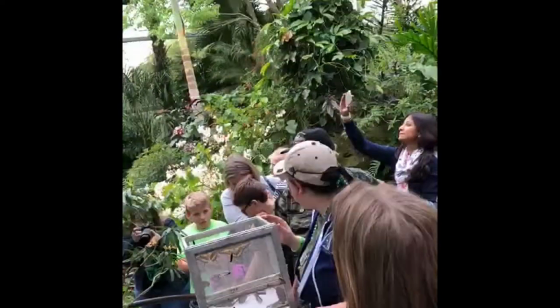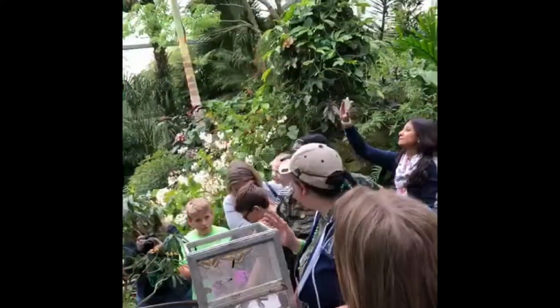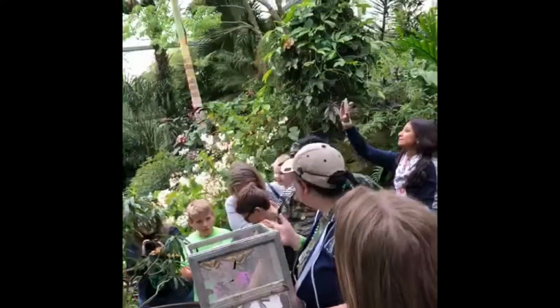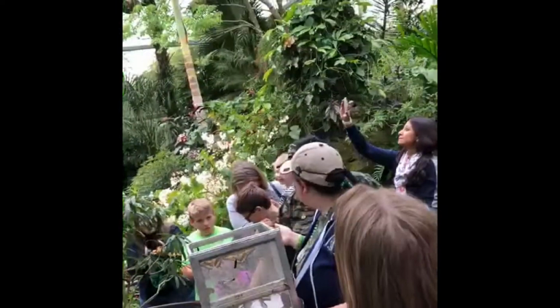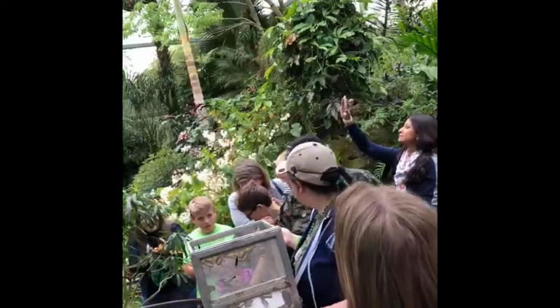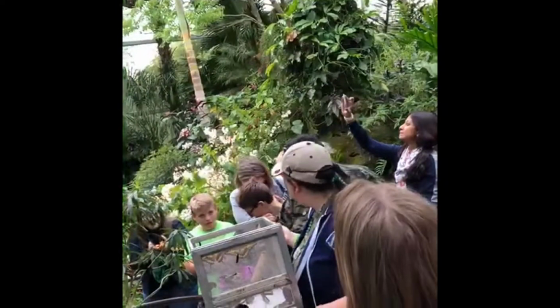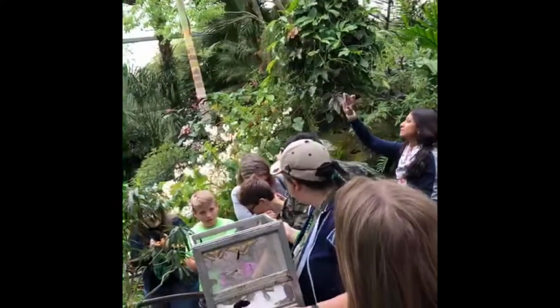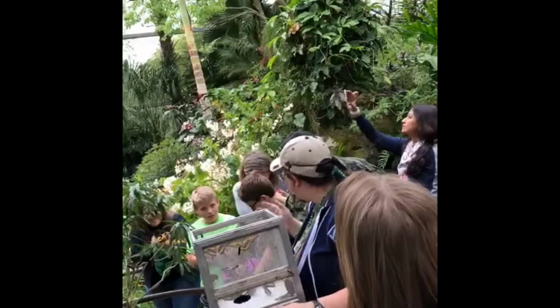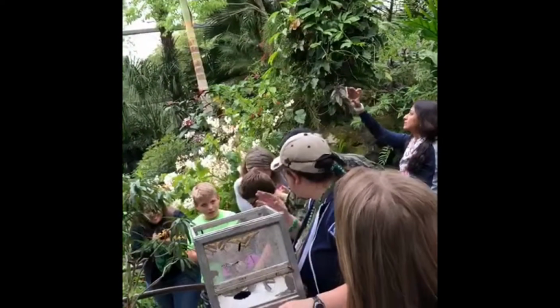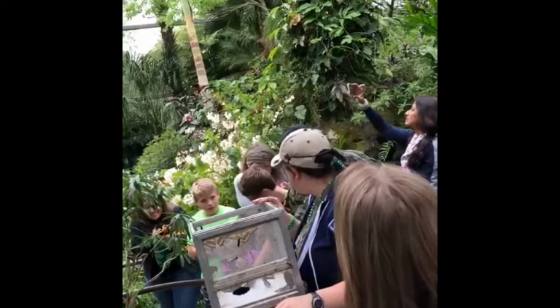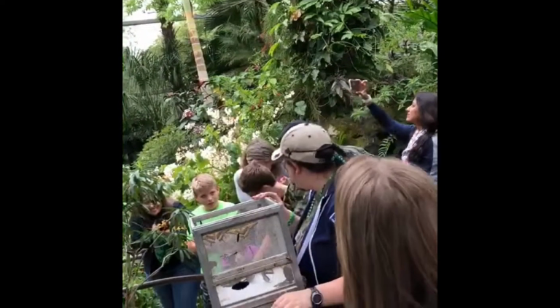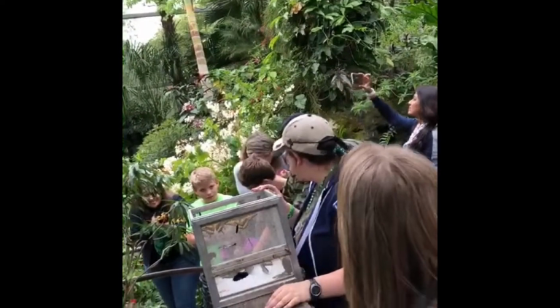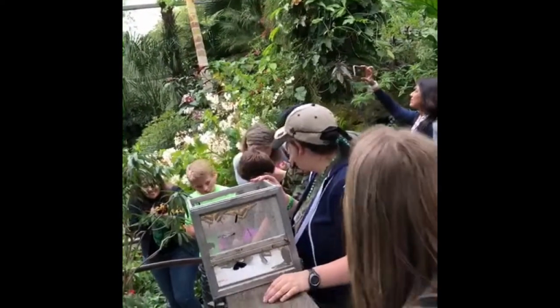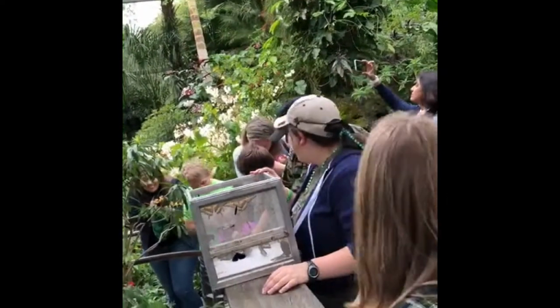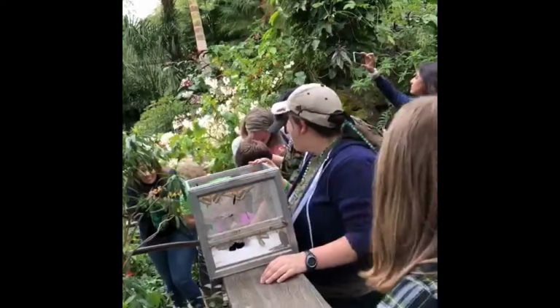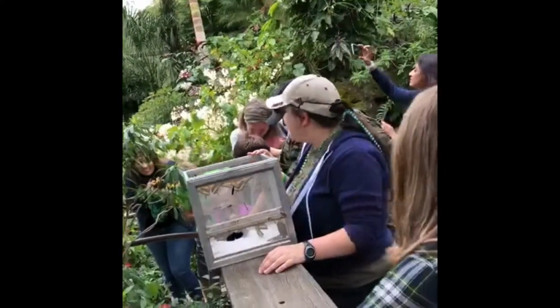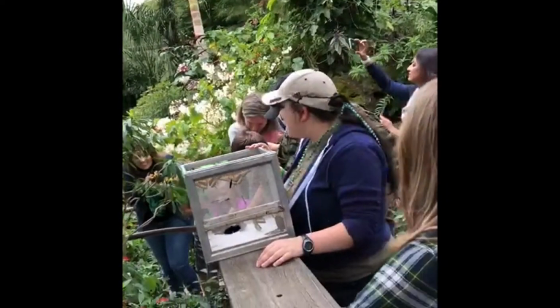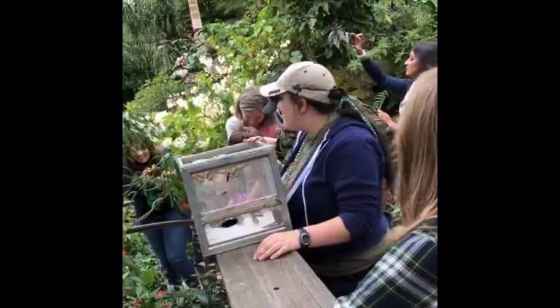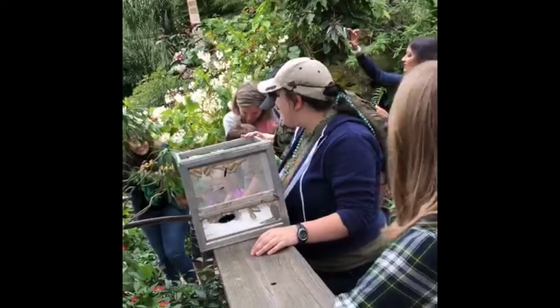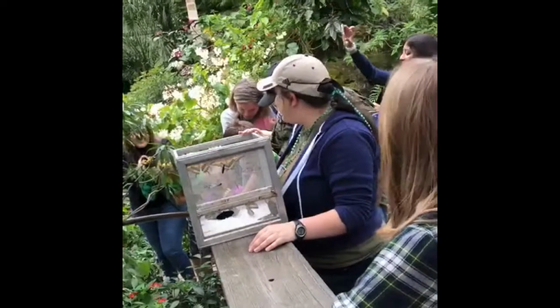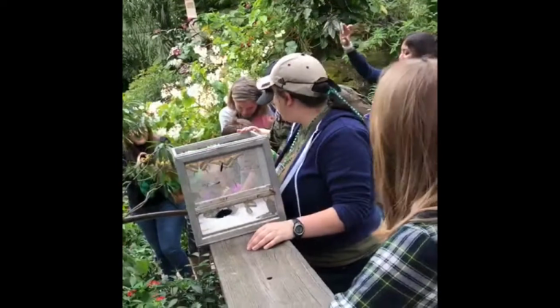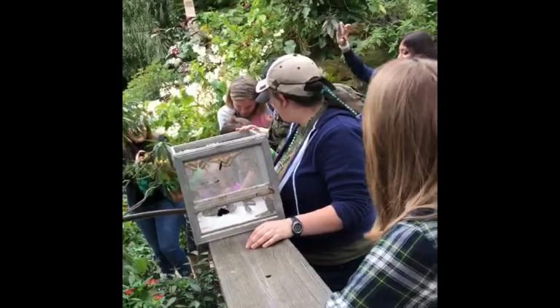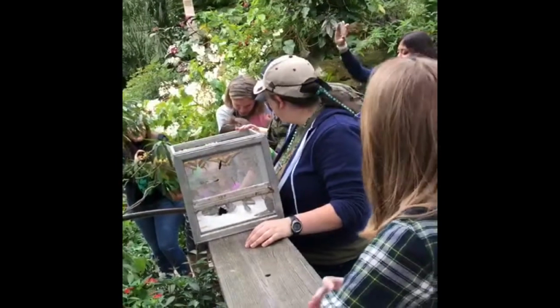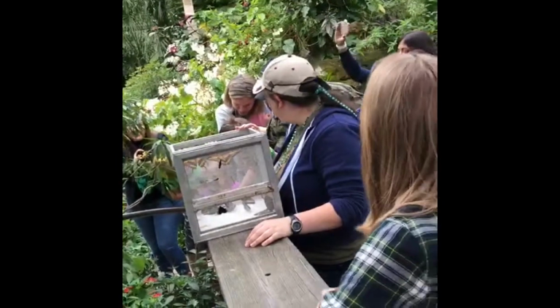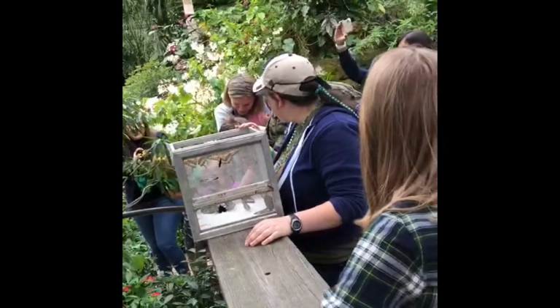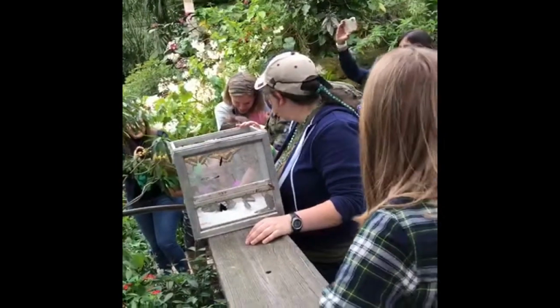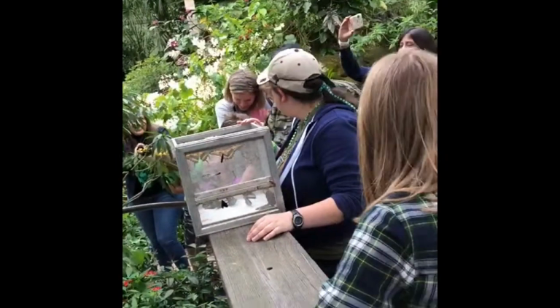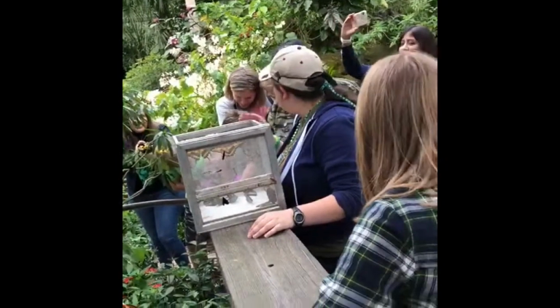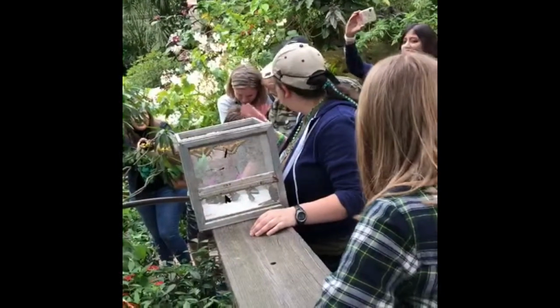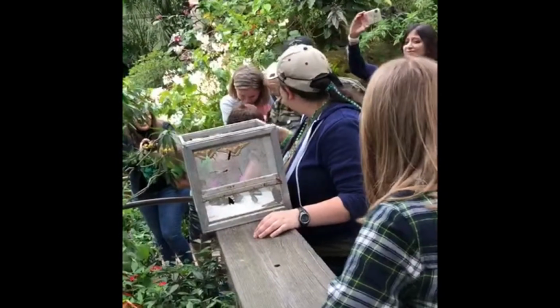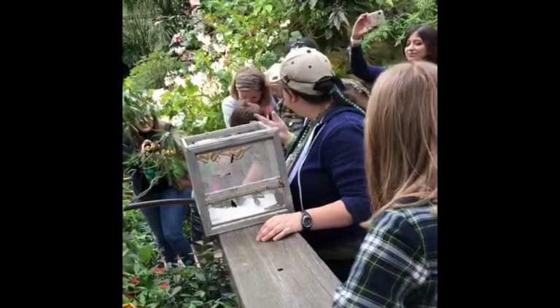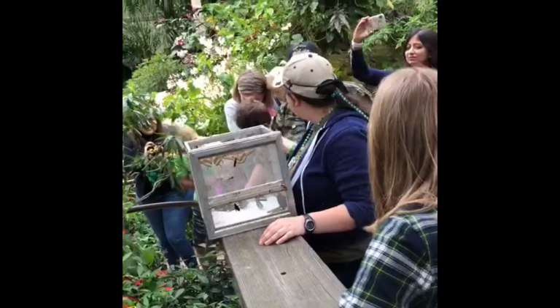Now if the butterfly lands on you — if you're okay with it, we're okay with it.